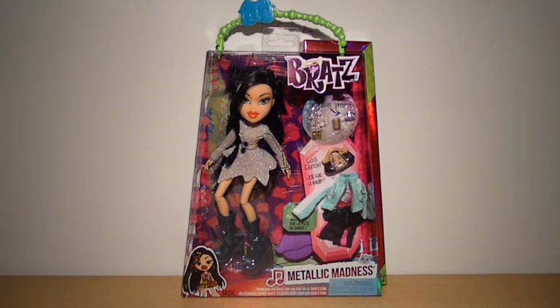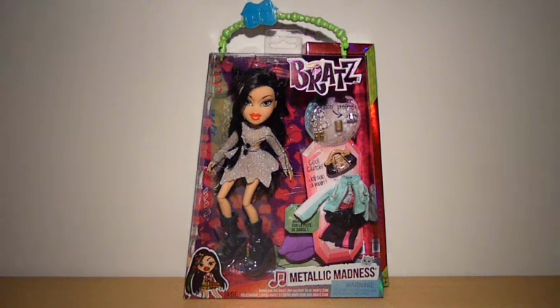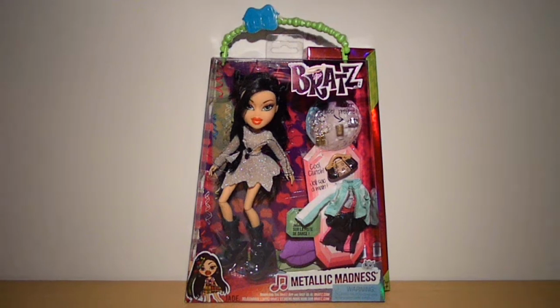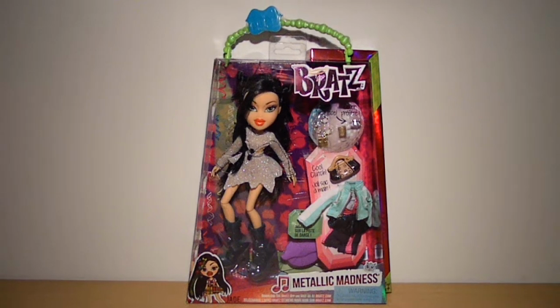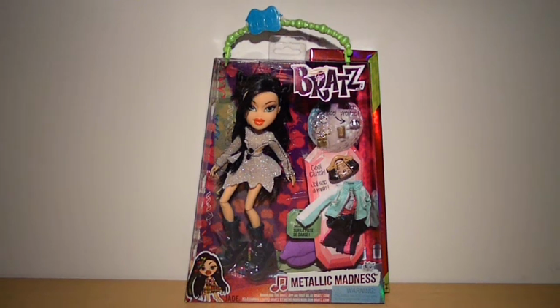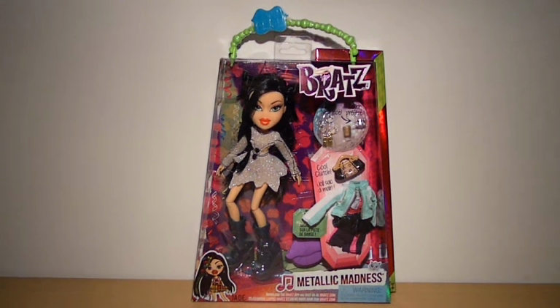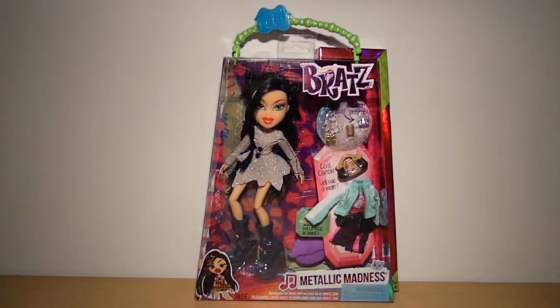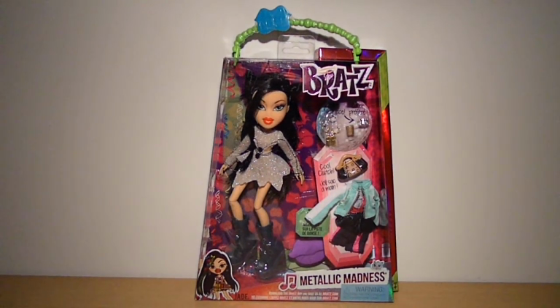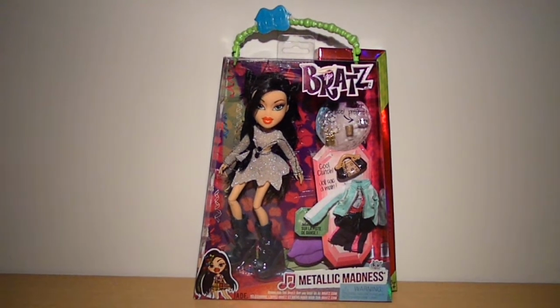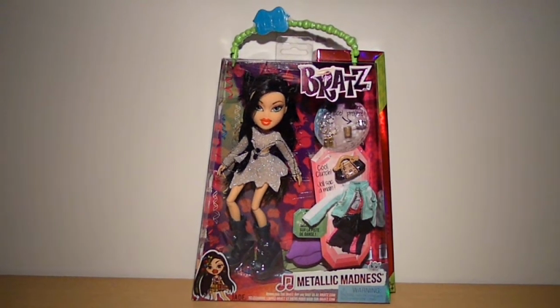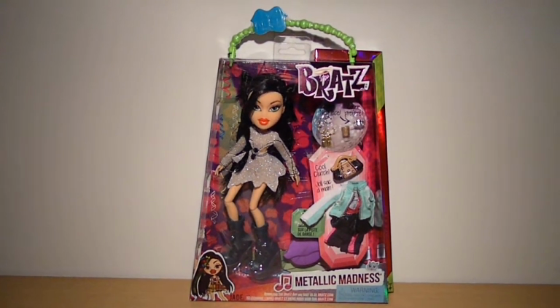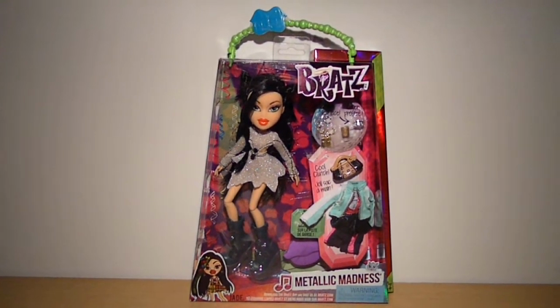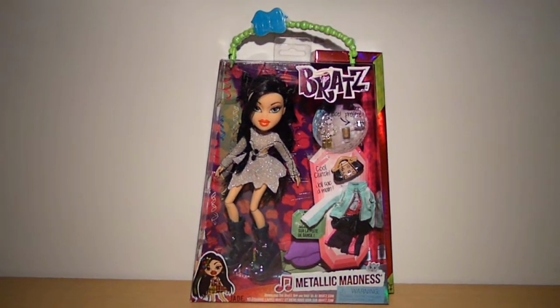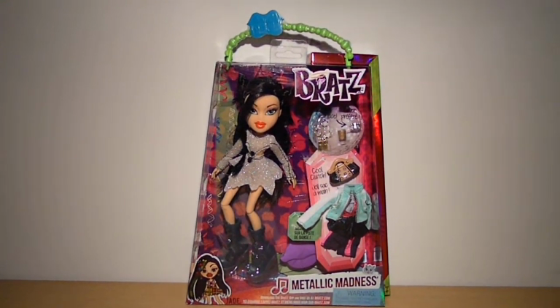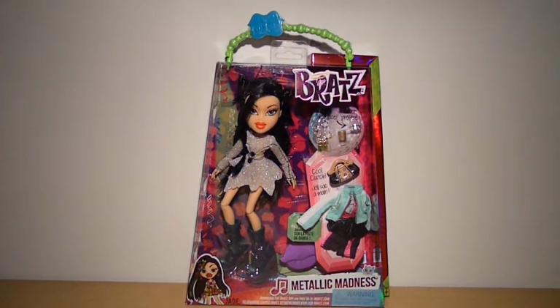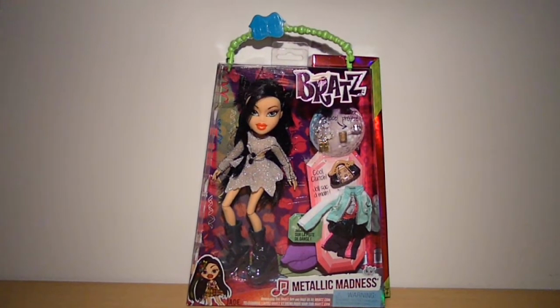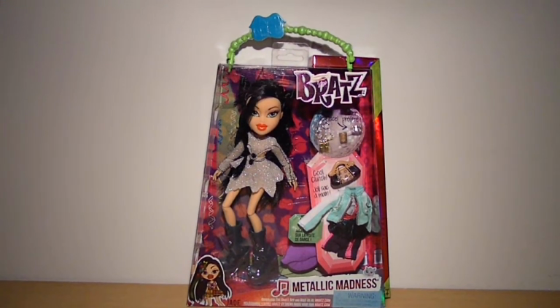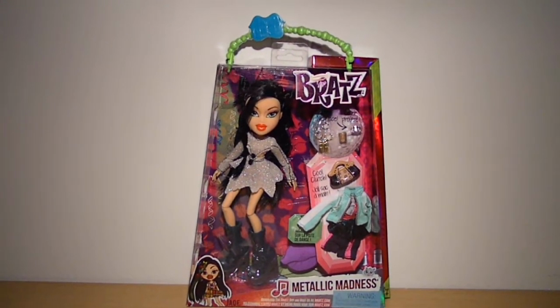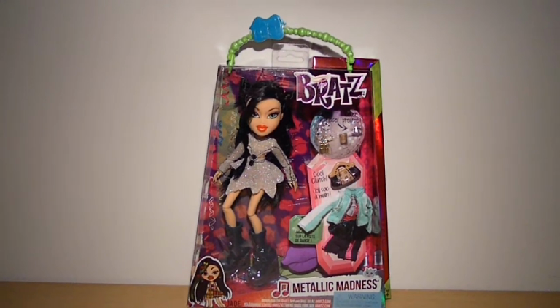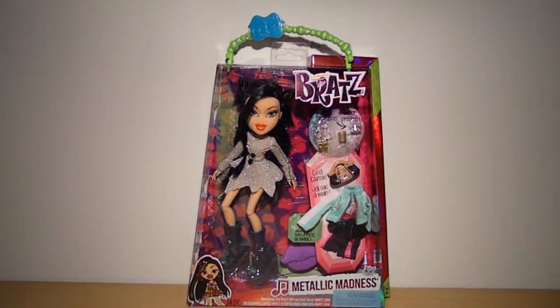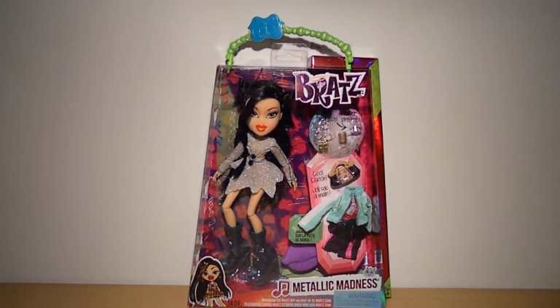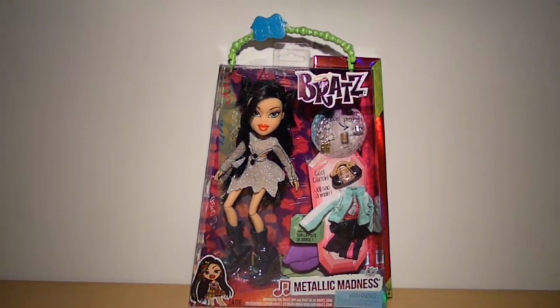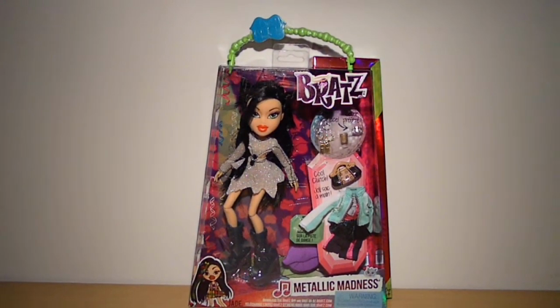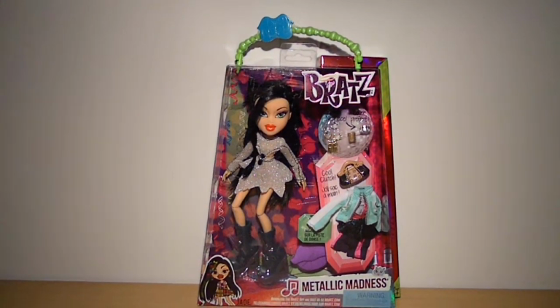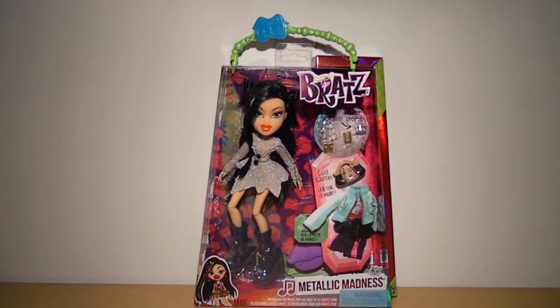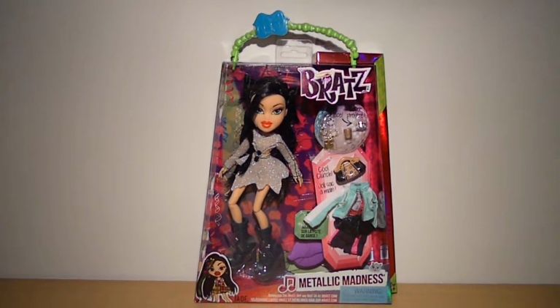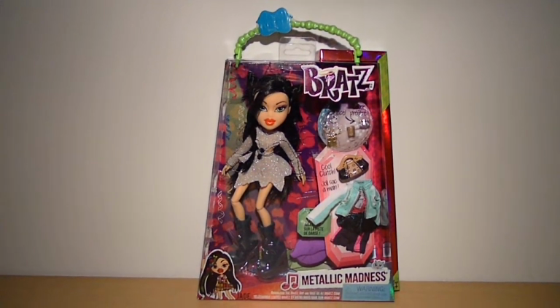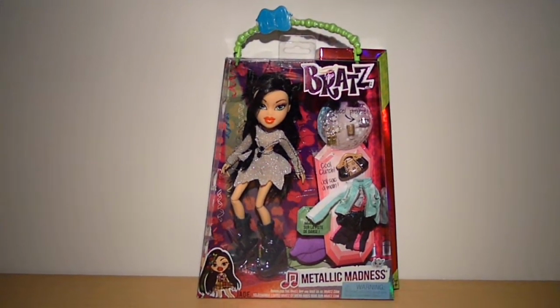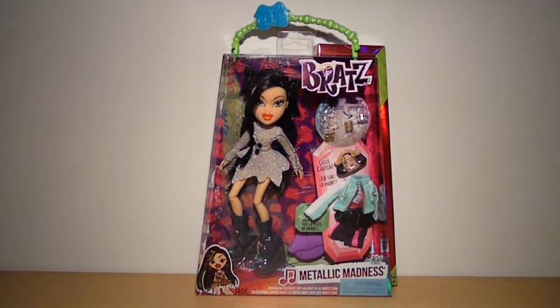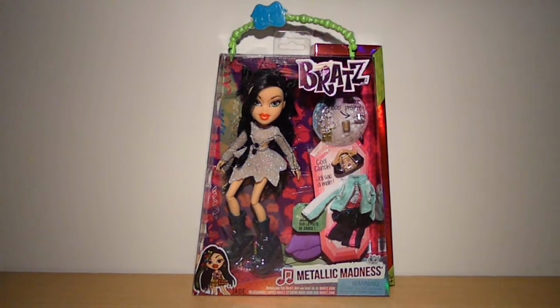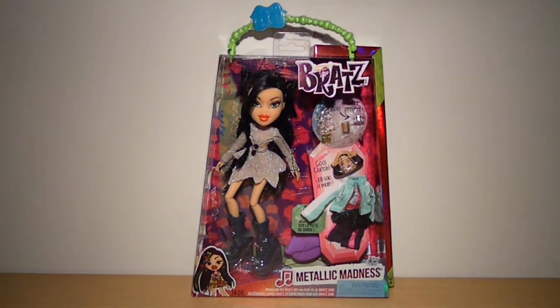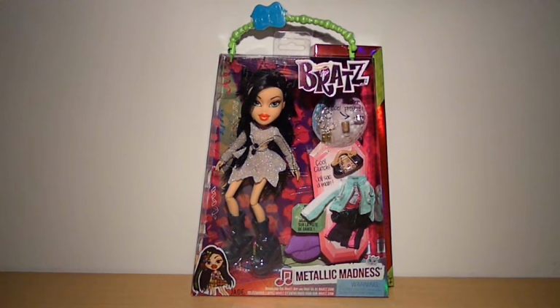Hey guys, welcome to my review on the Bratz Metallic Madness Jade variant.